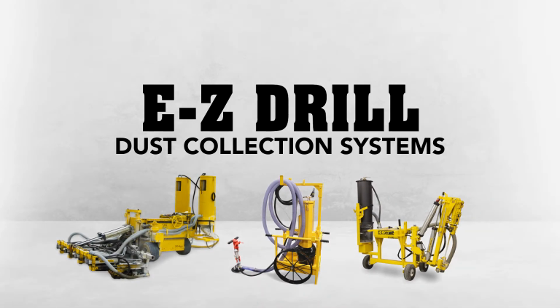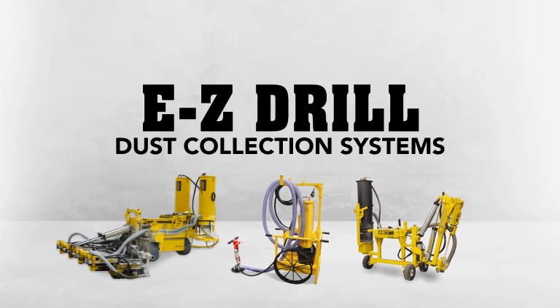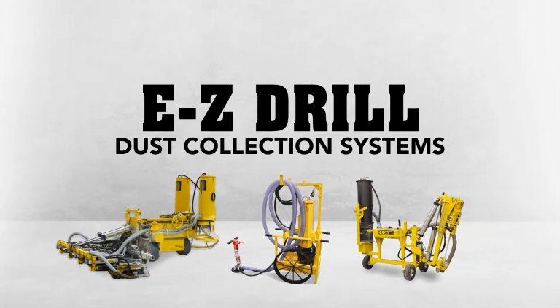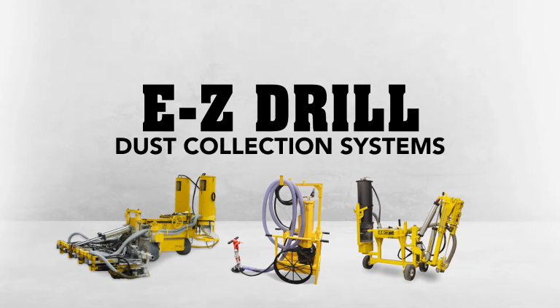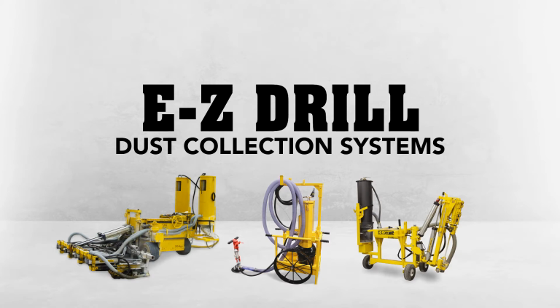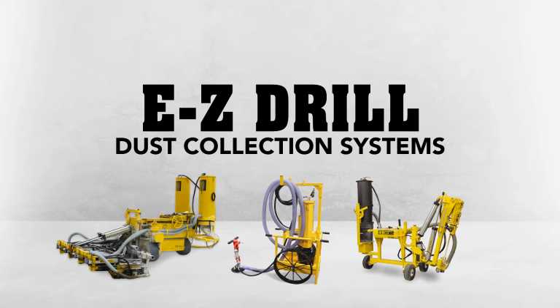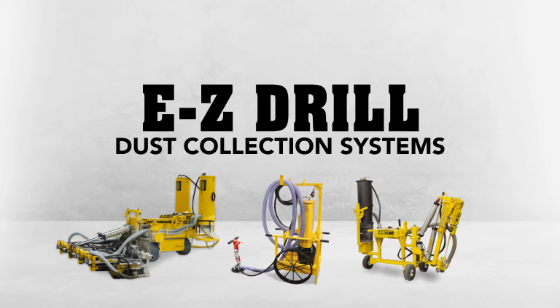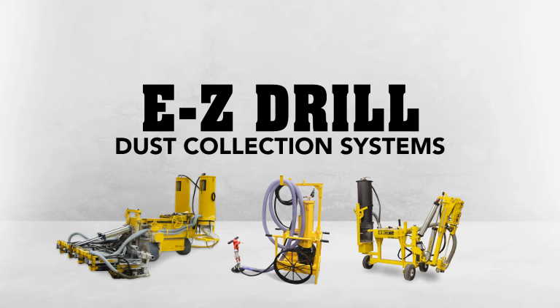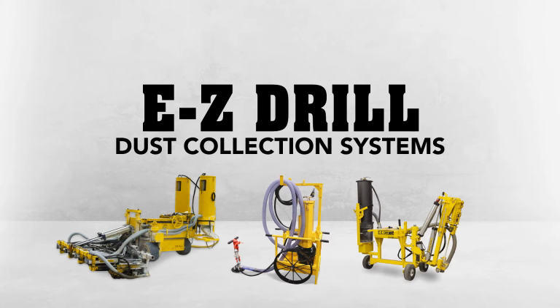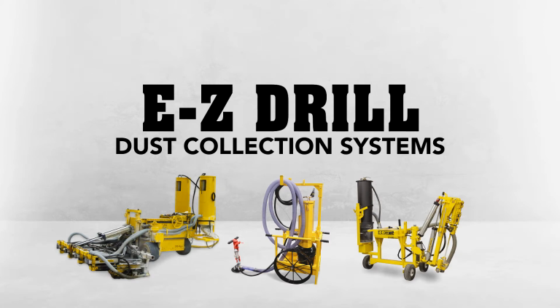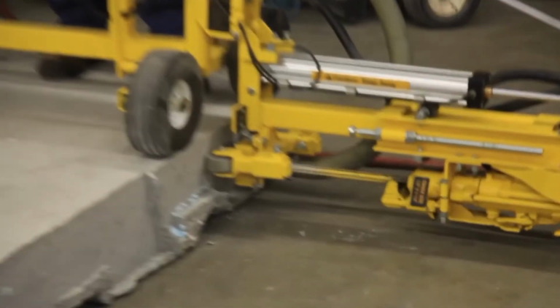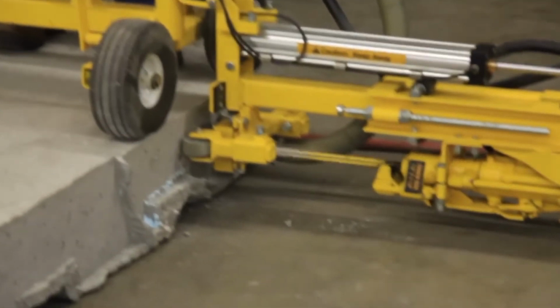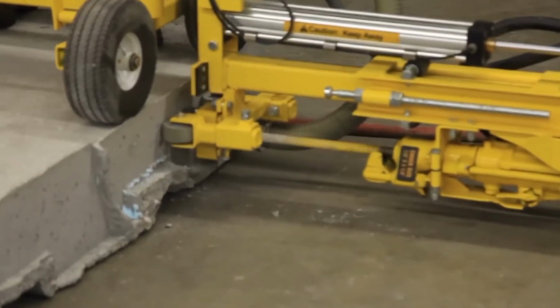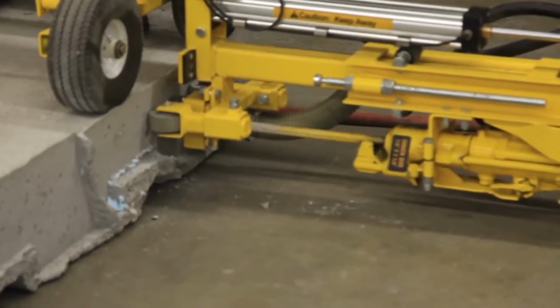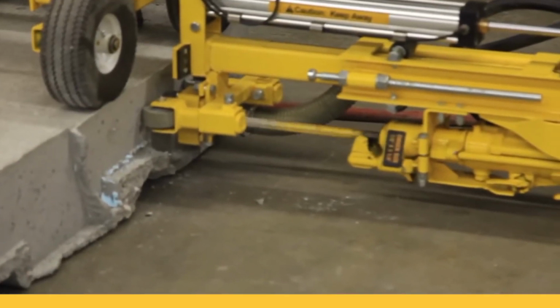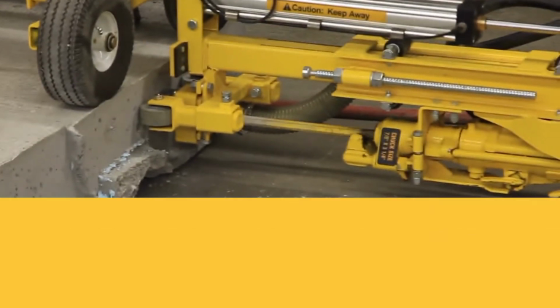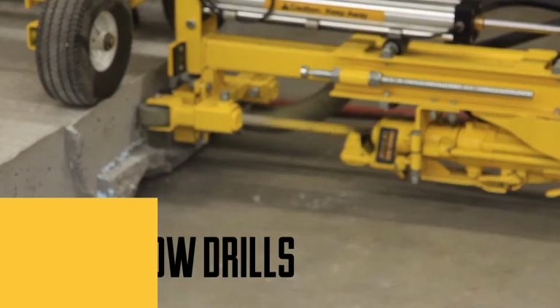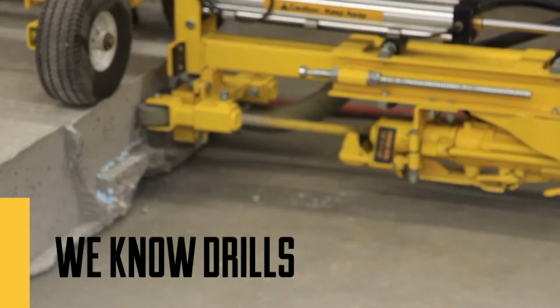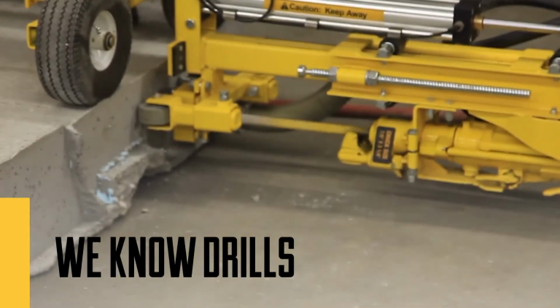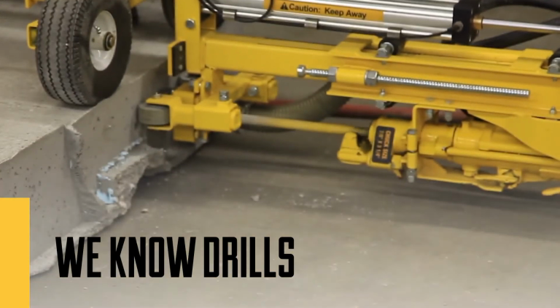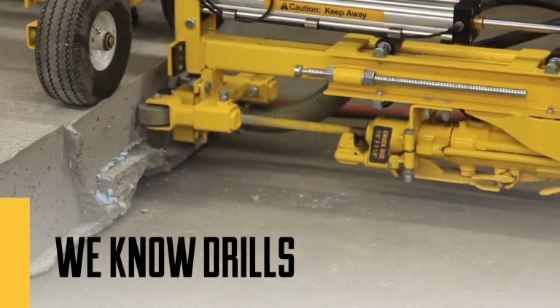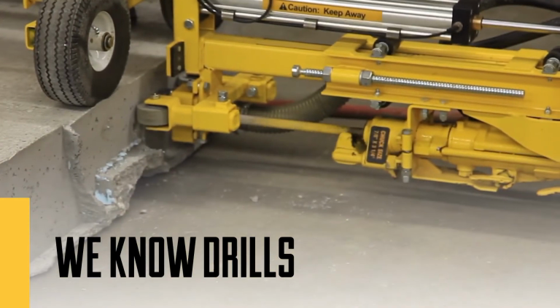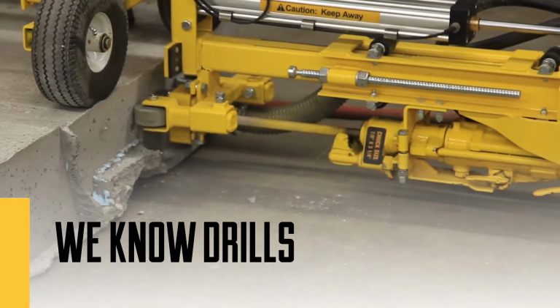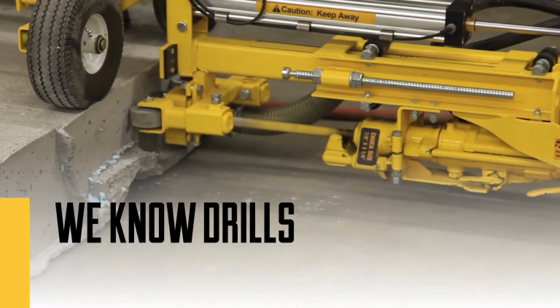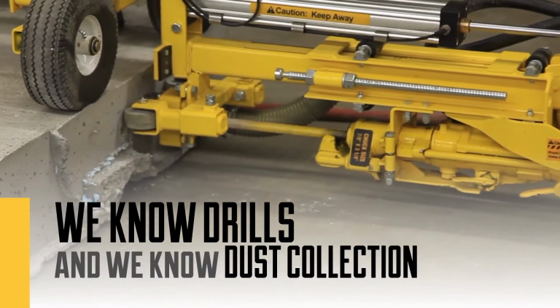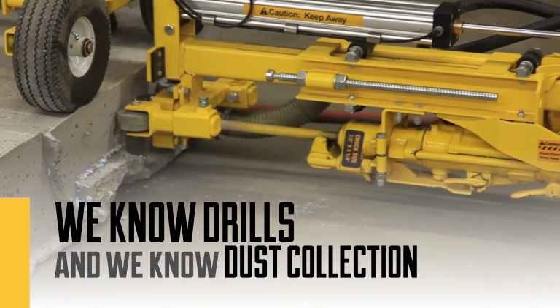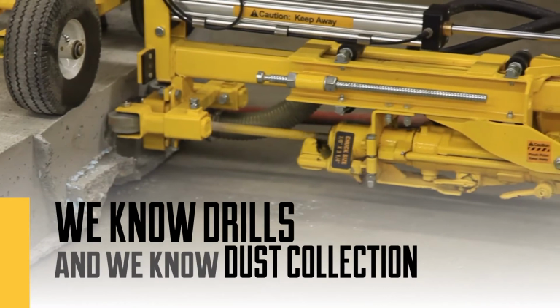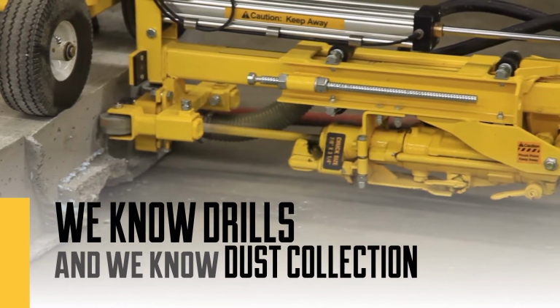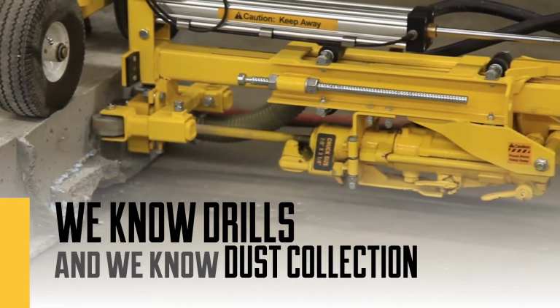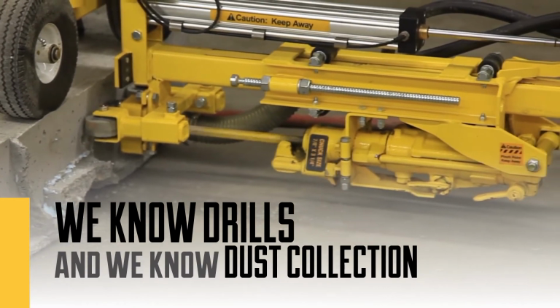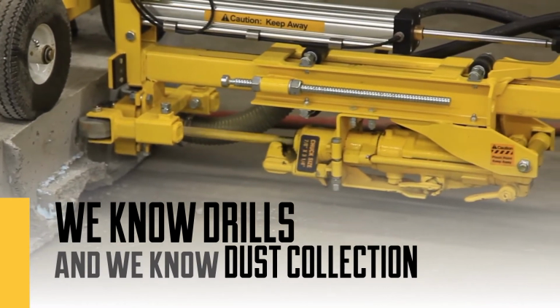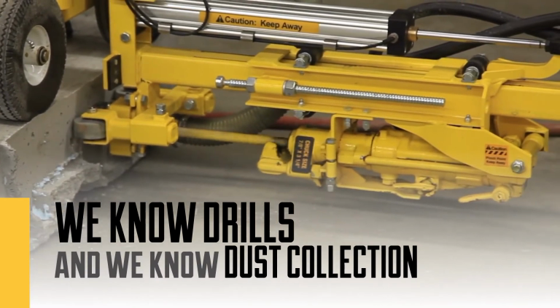Concrete drilling and dust go hand in hand. We've been clearing the air for more than 15 years, not just because we can, but because we care.